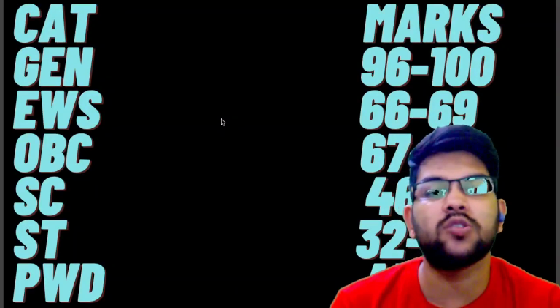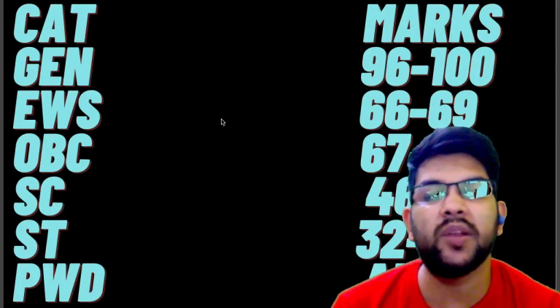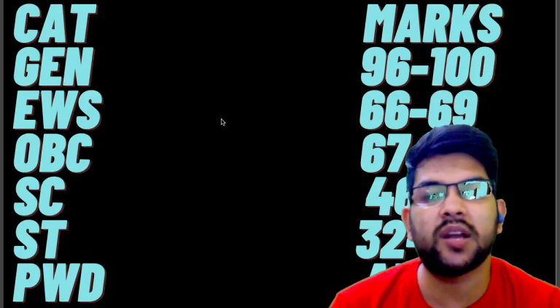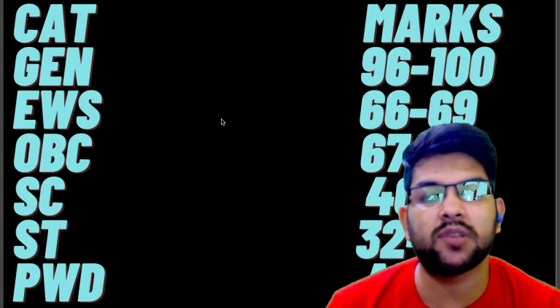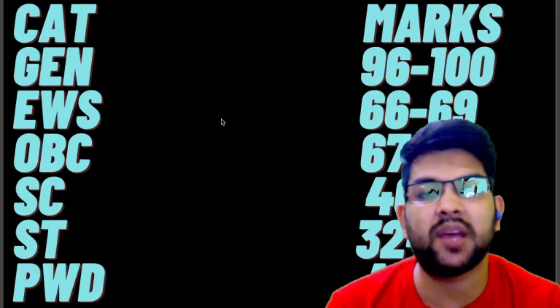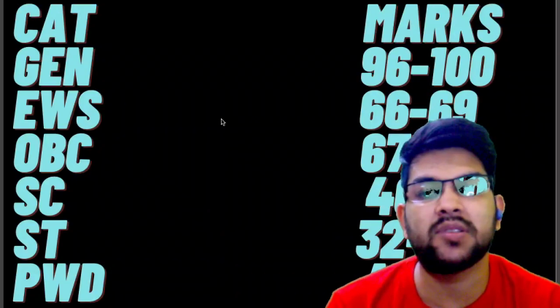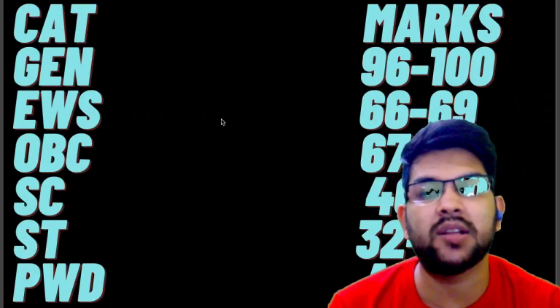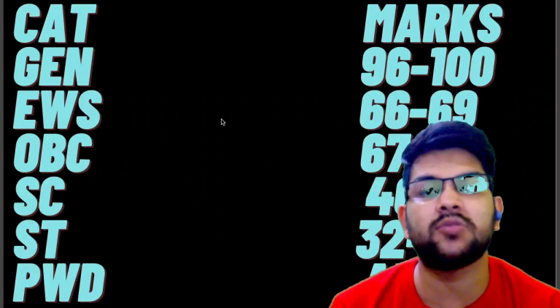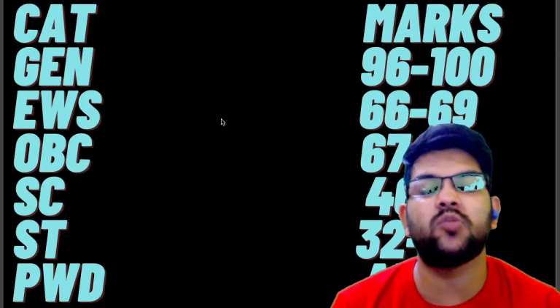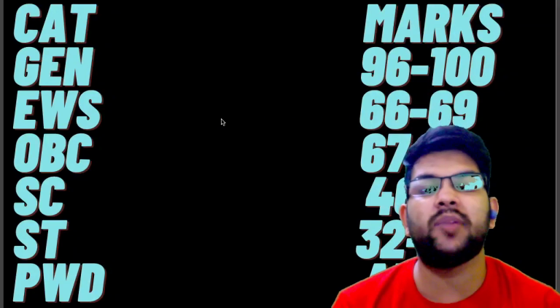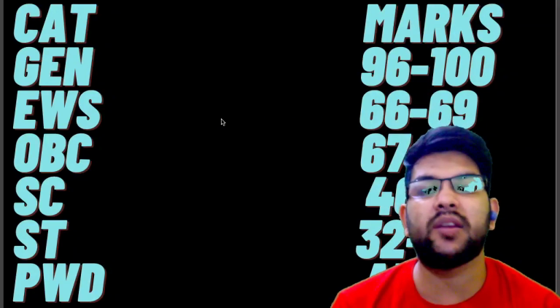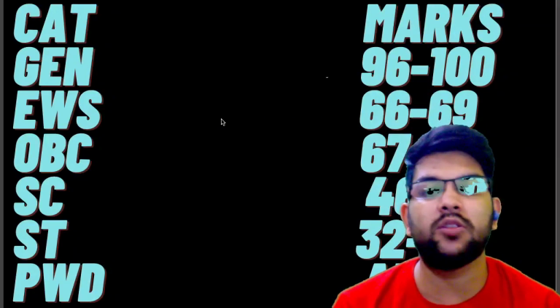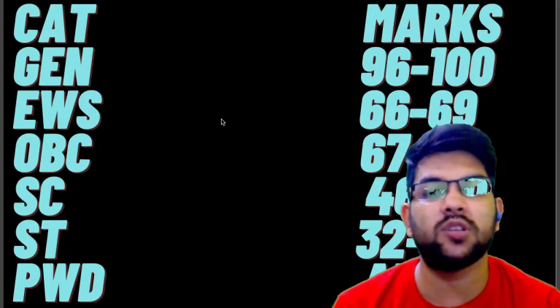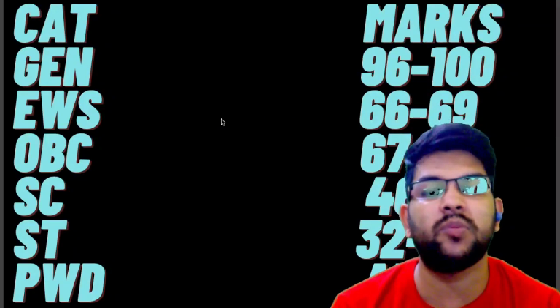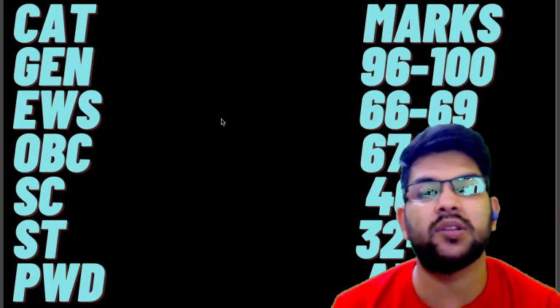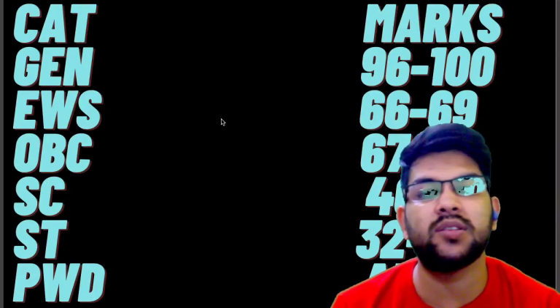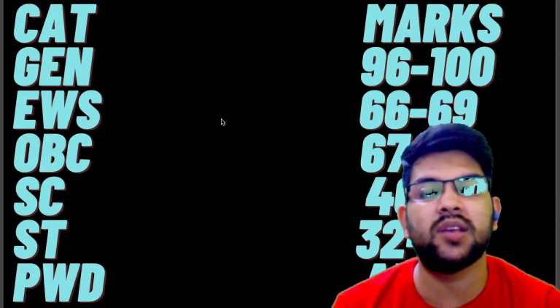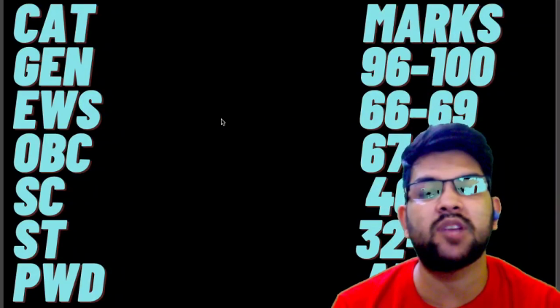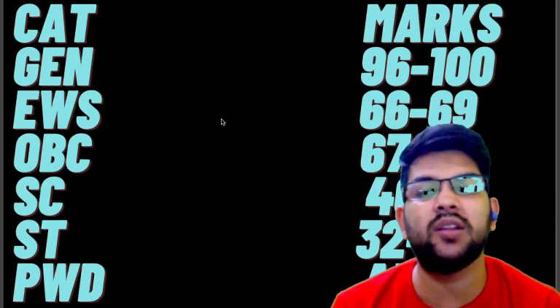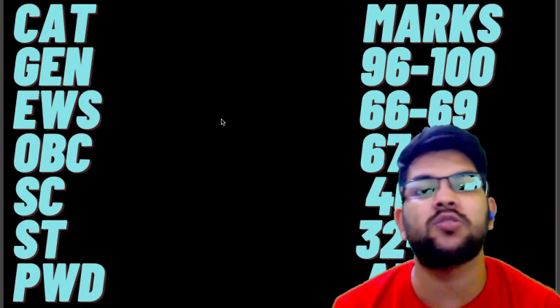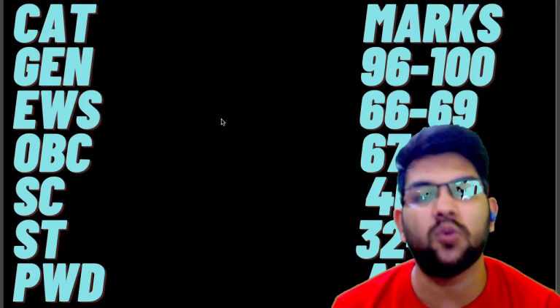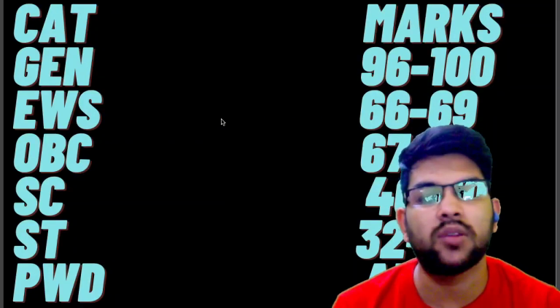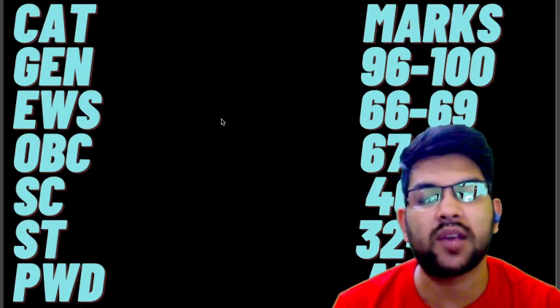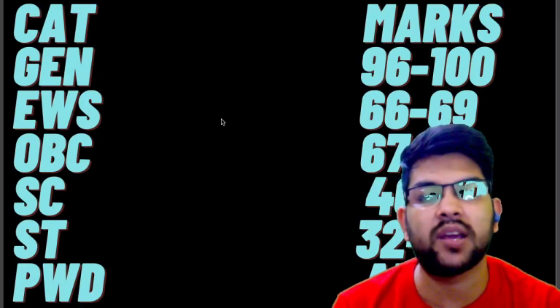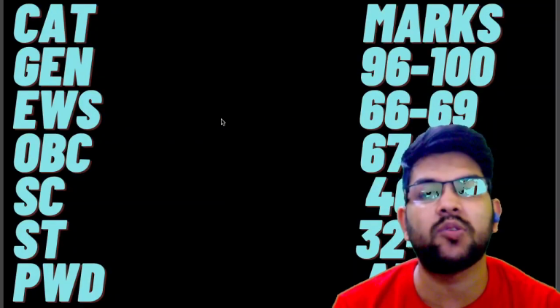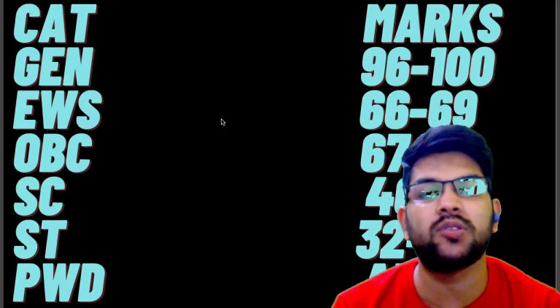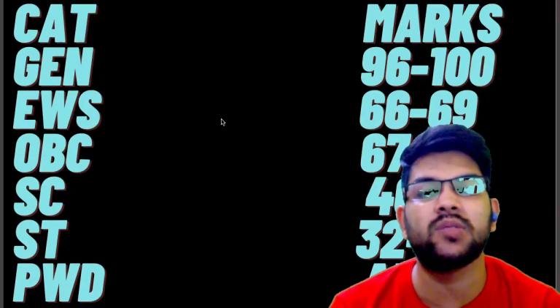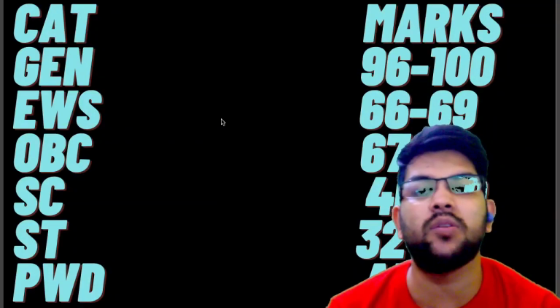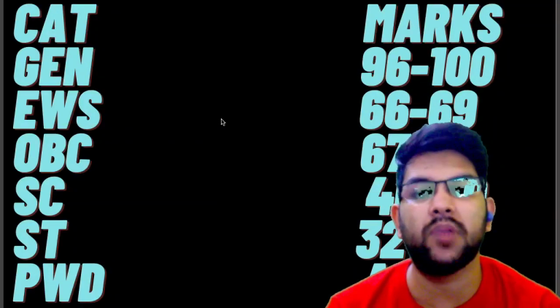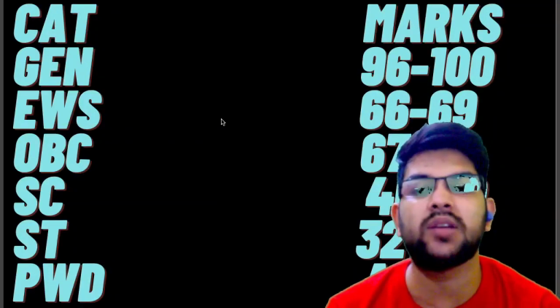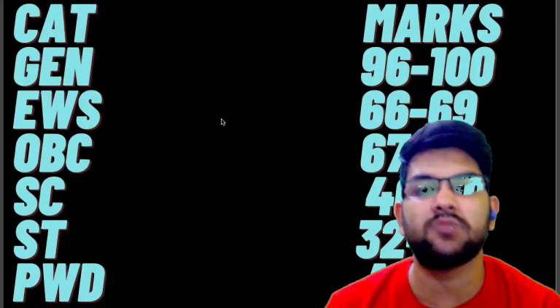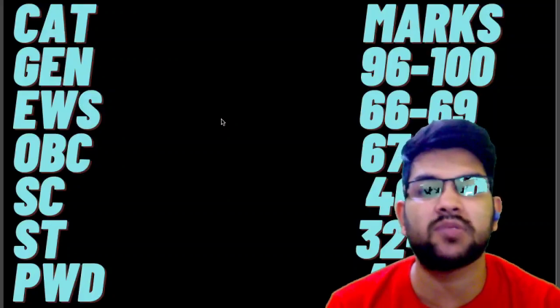Please try to subscribe to this channel so that you will get that information on the same channel. Thanks again for watching this video — please try to subscribe.